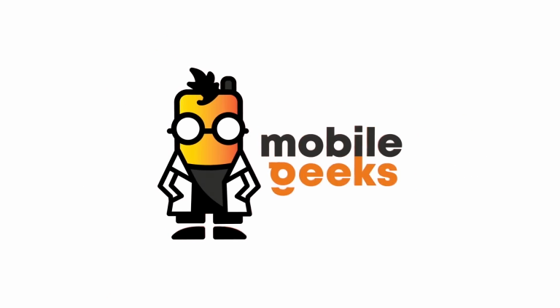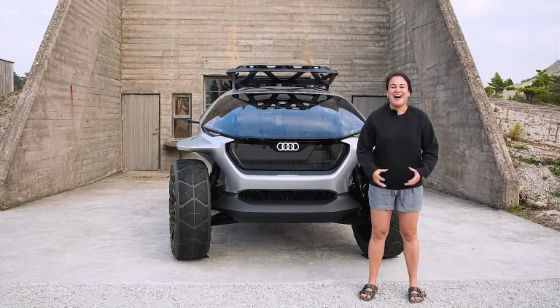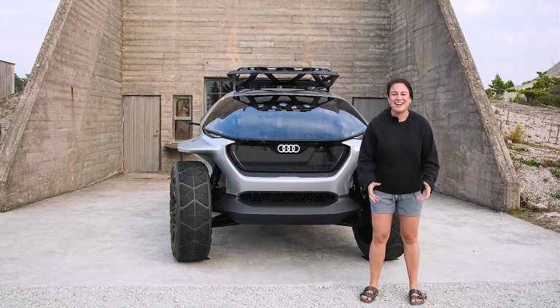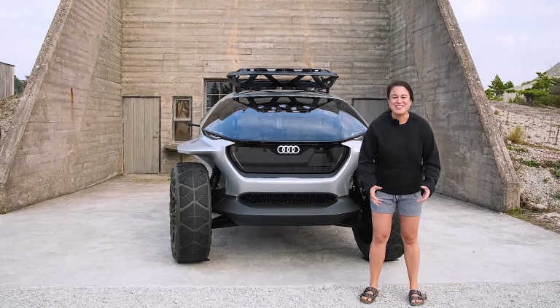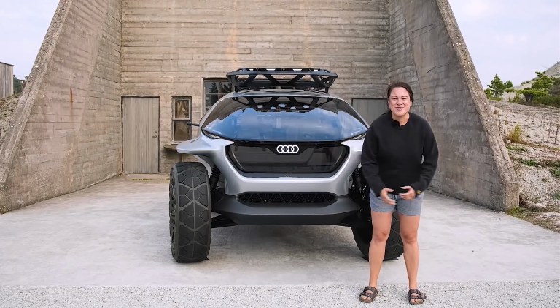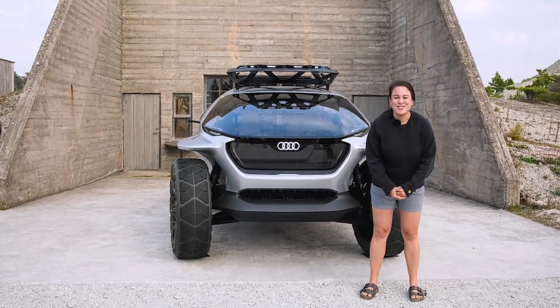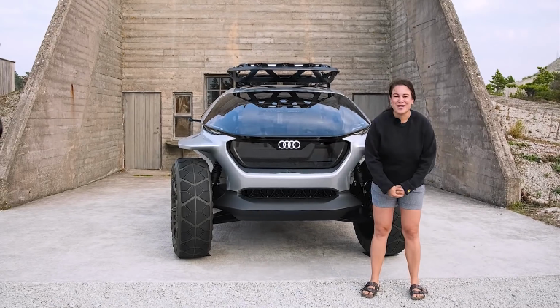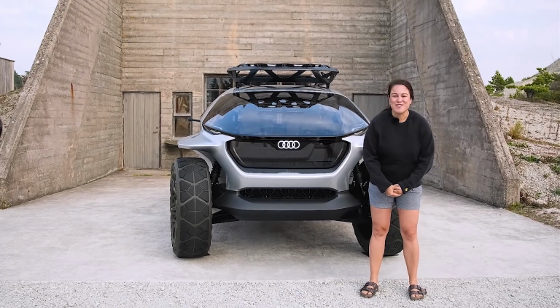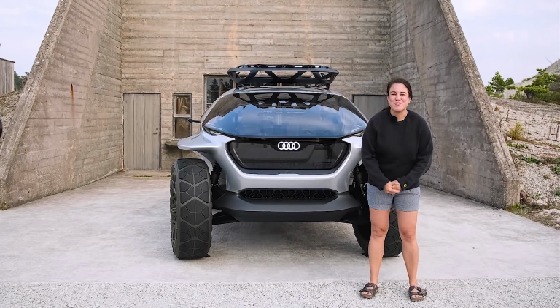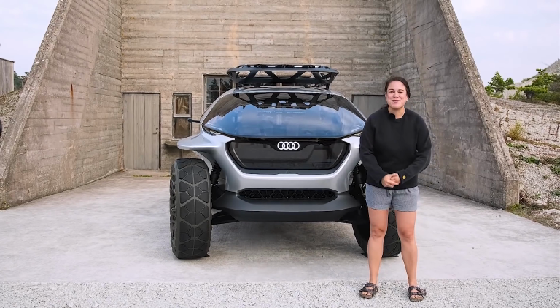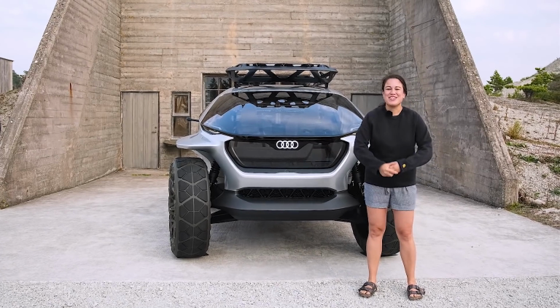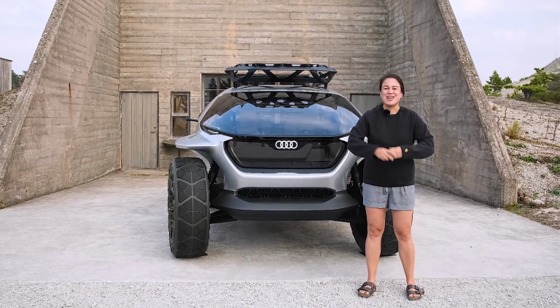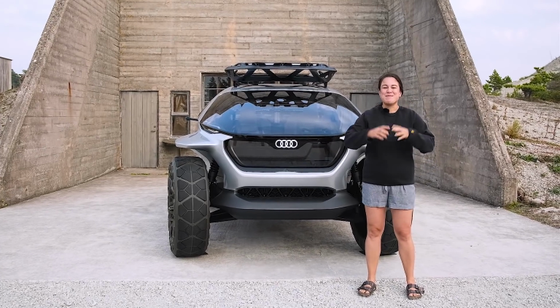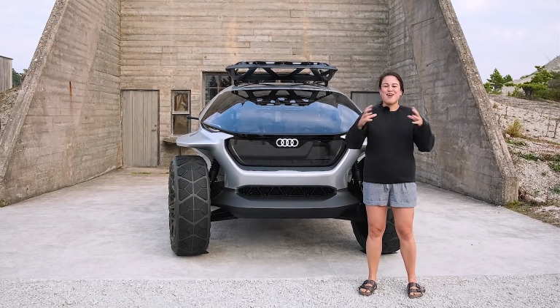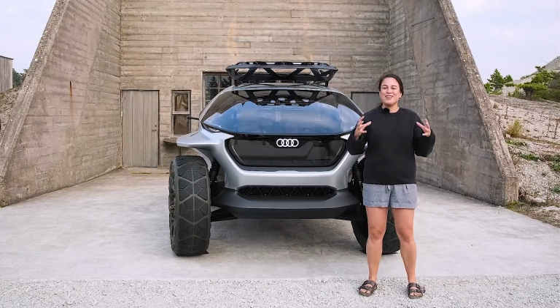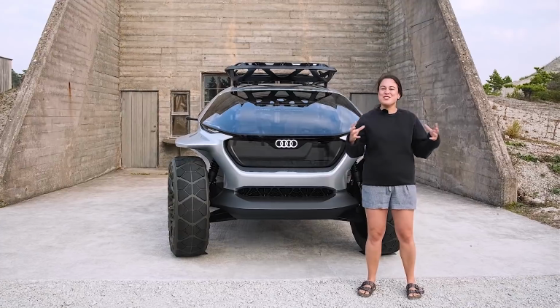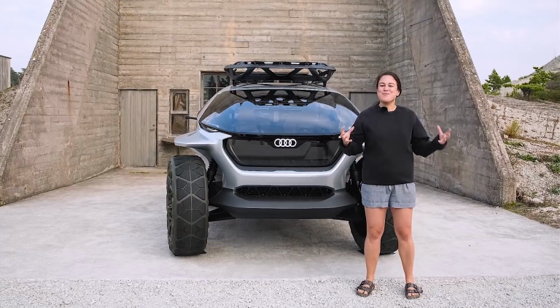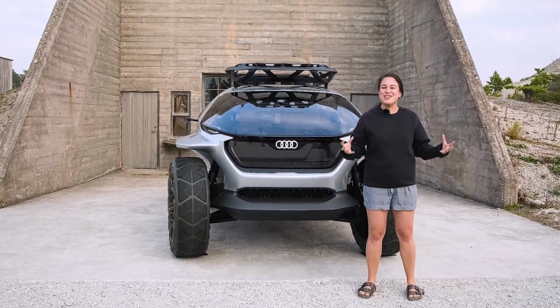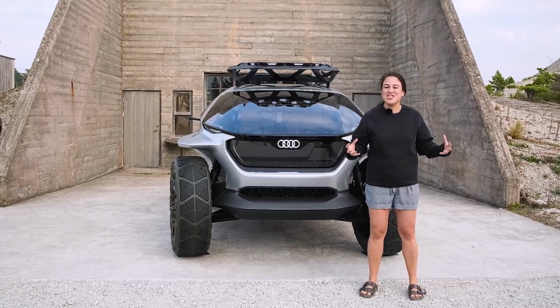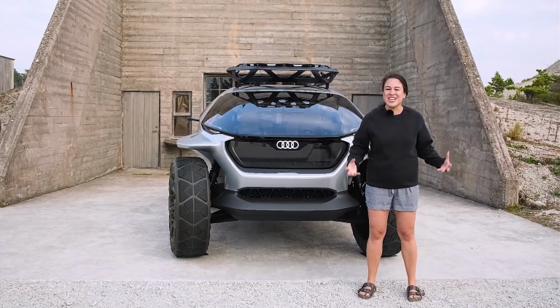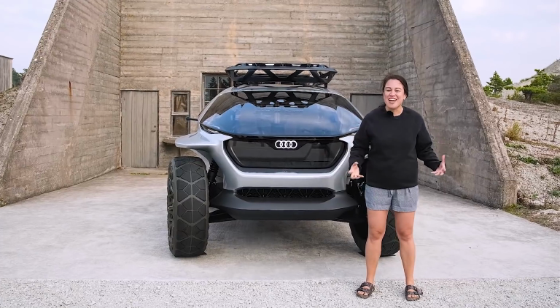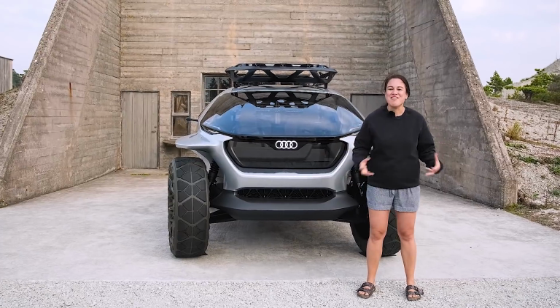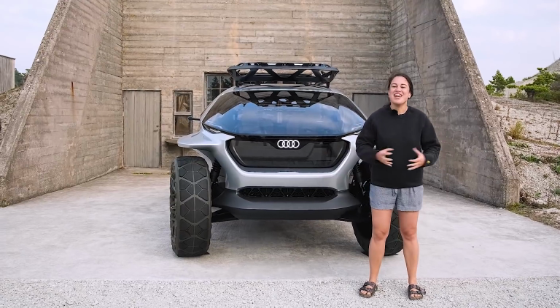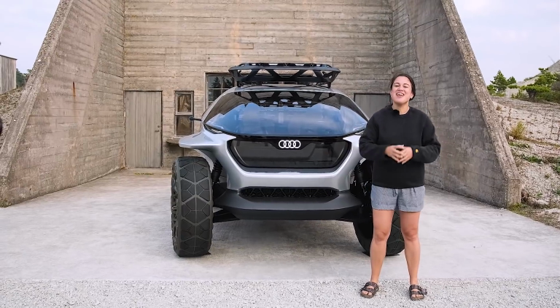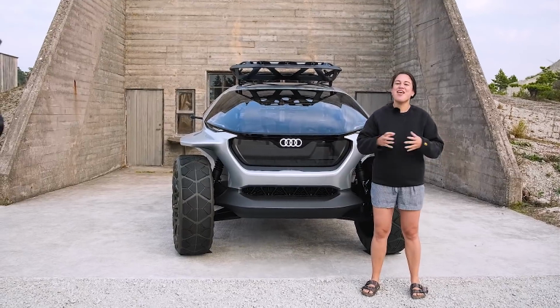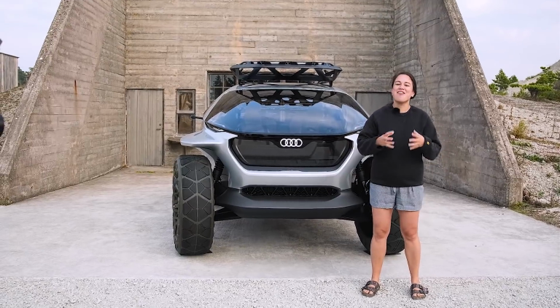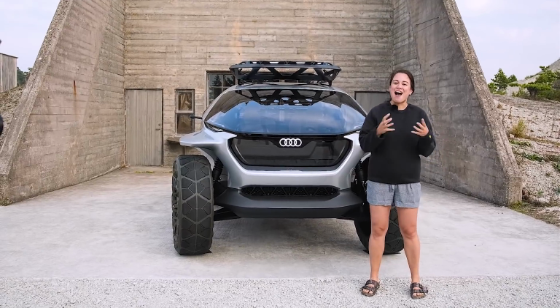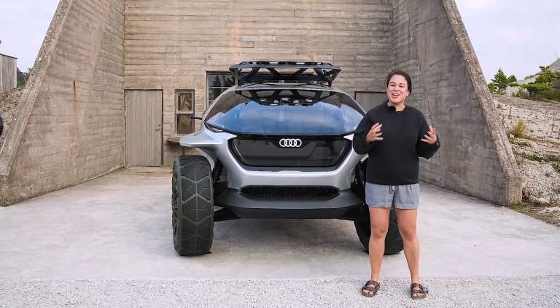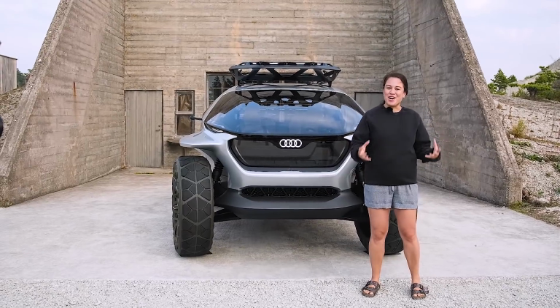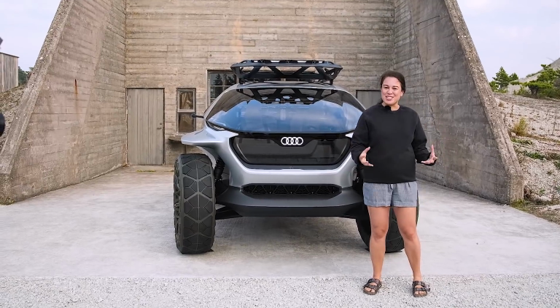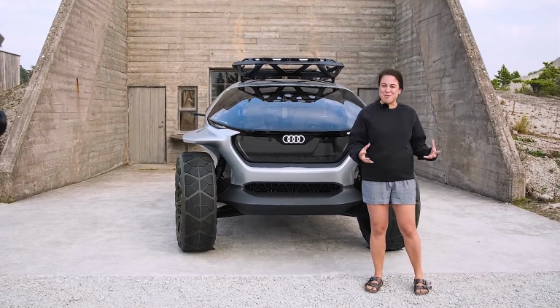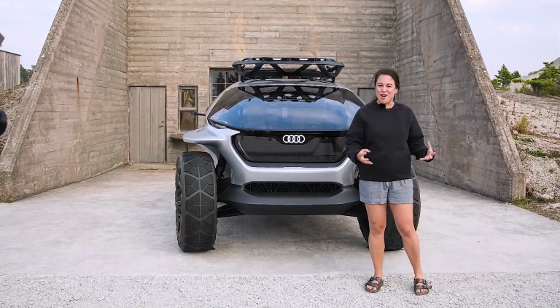Hi guys, Nicole Scott here from Mobile Geeks. I'm in Gotland, Sweden, checking out yet another Audi concept car.